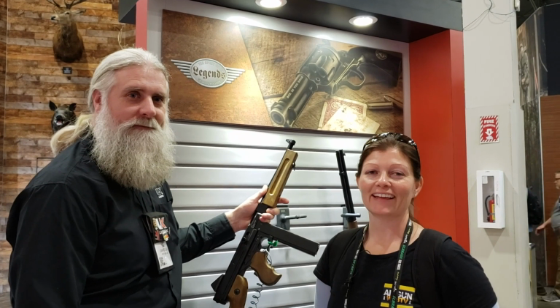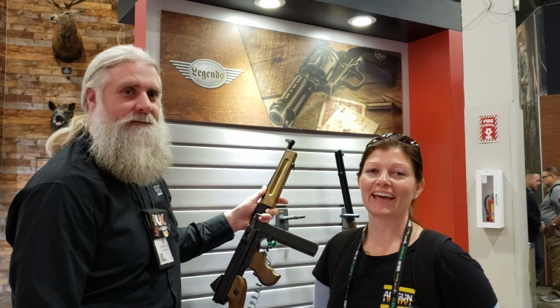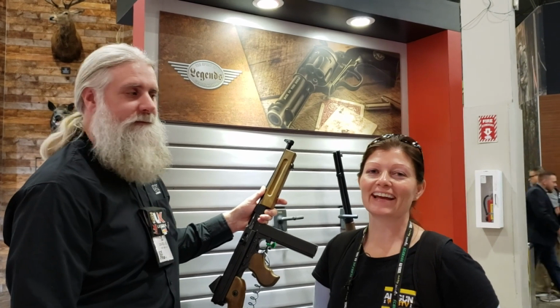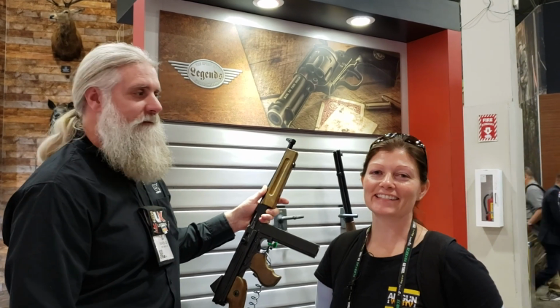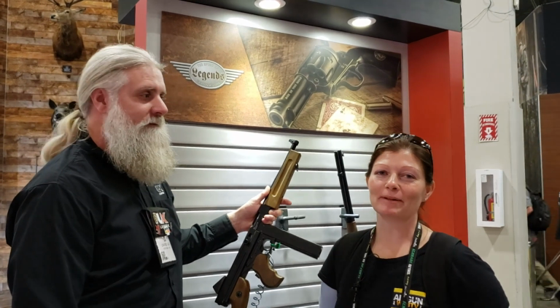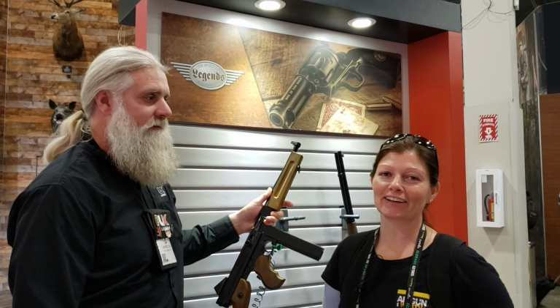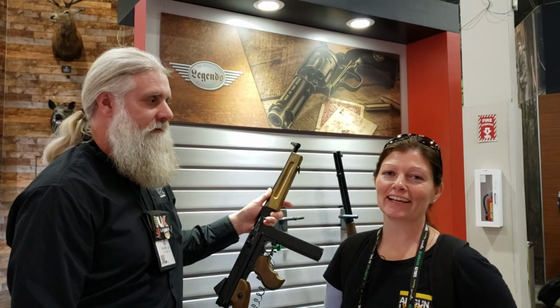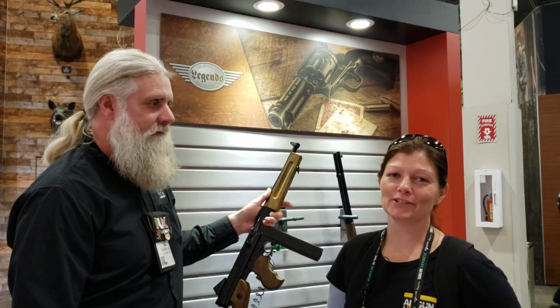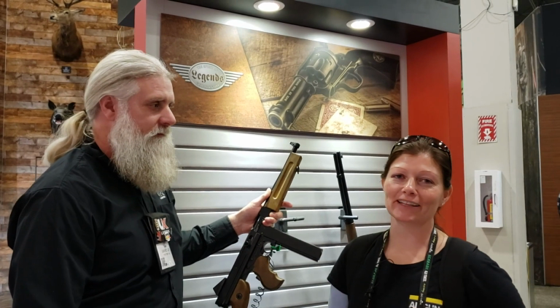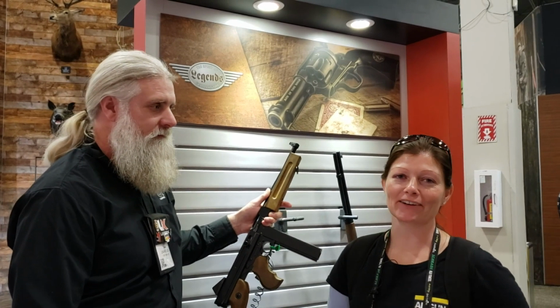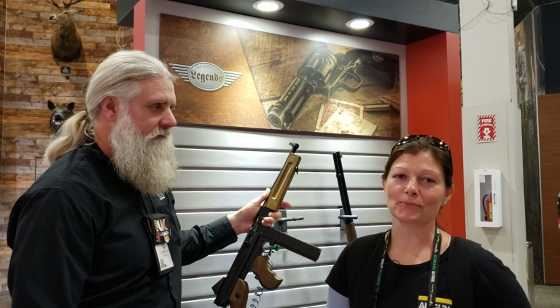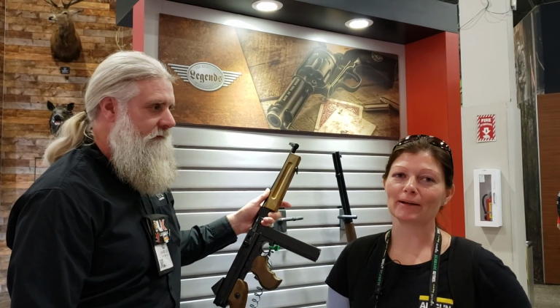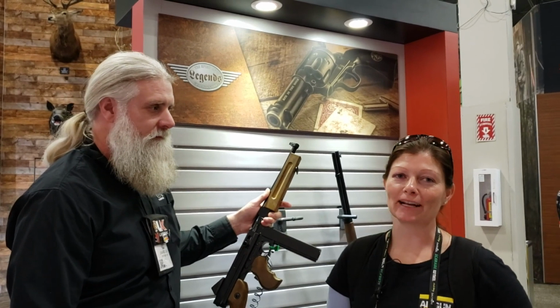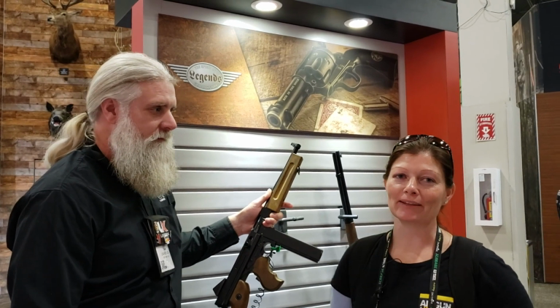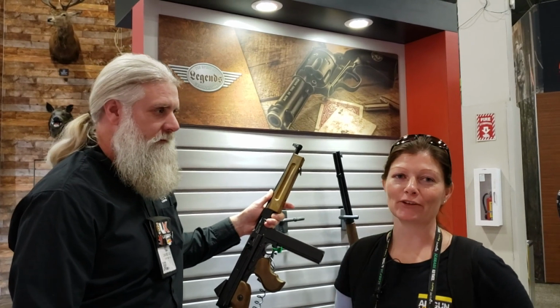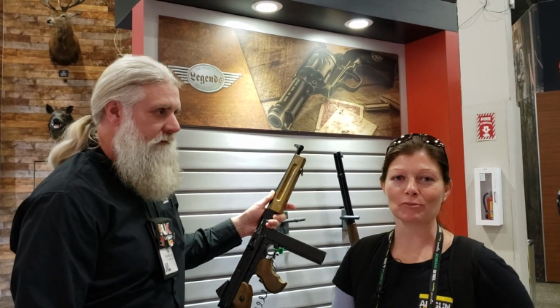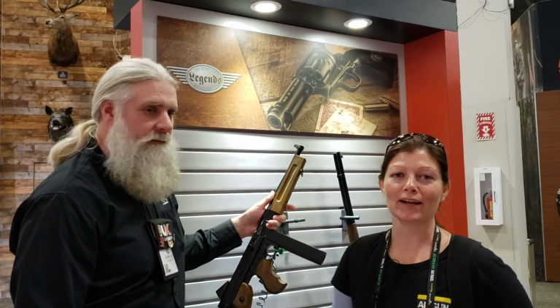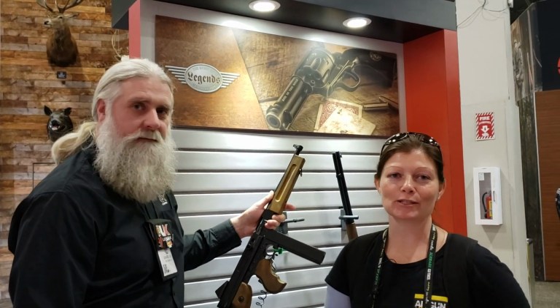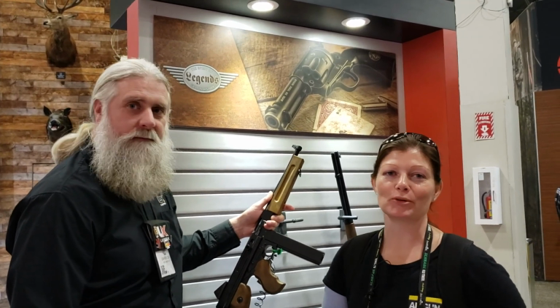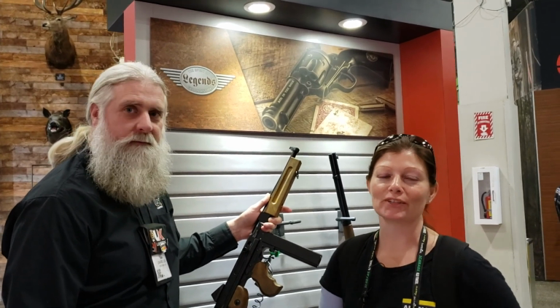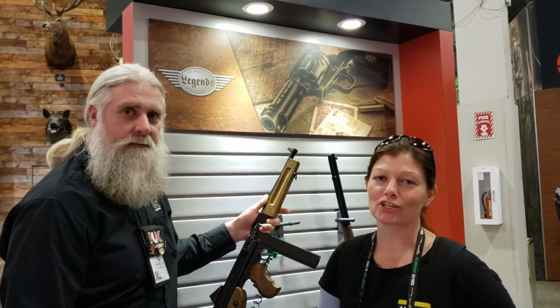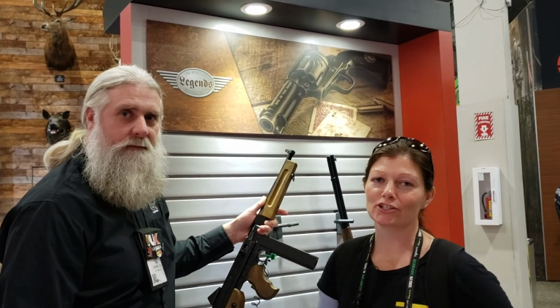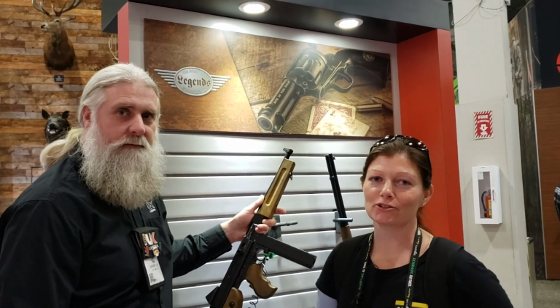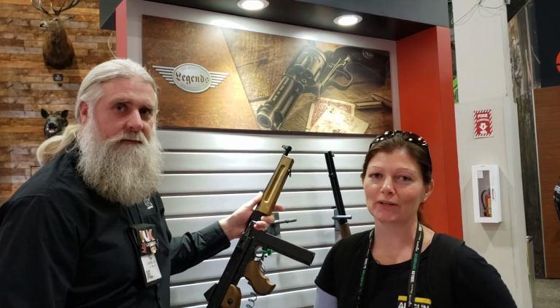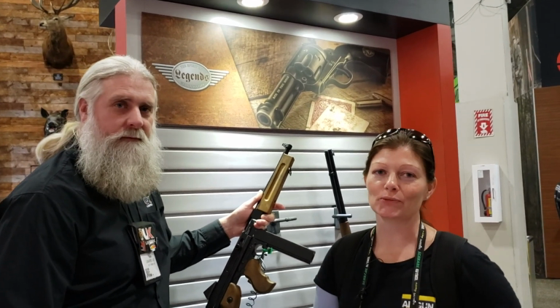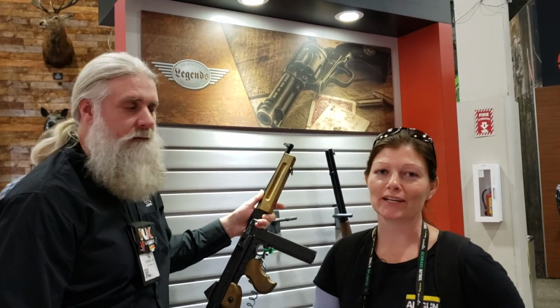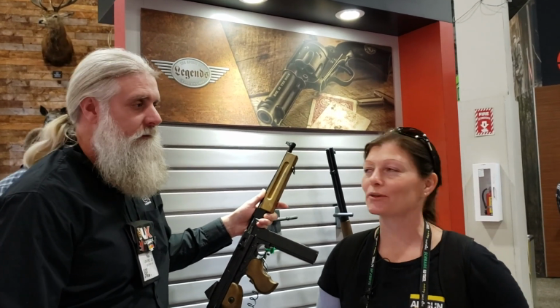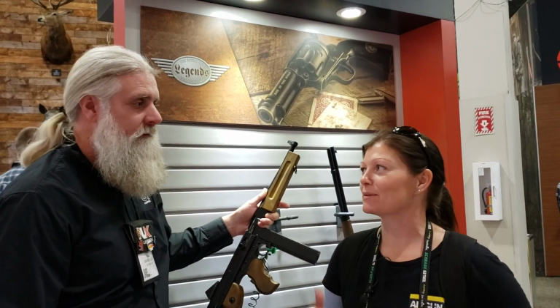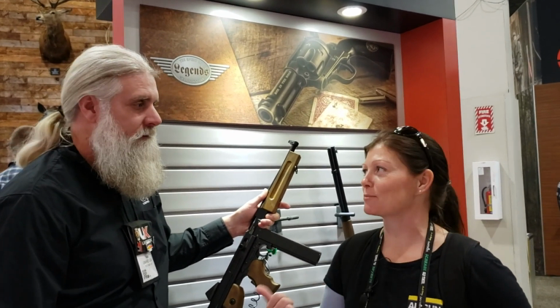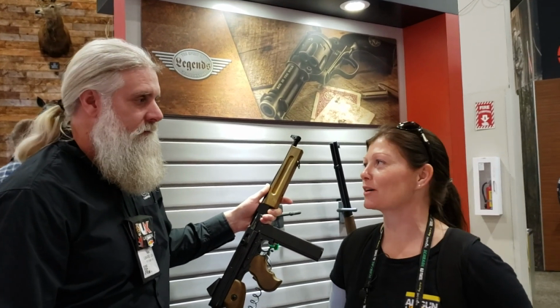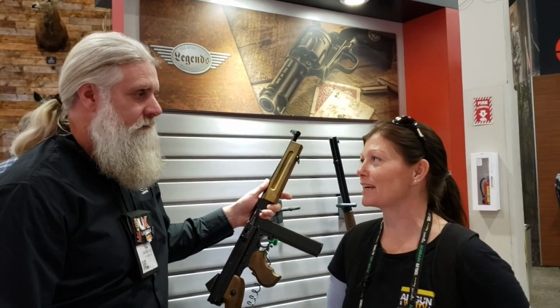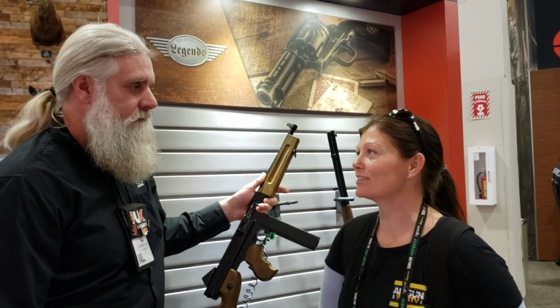Hey guys, I'm Airgun Andrew with Airgun Web and I'm at the Umarex booth at SHOT Show 2020 with Mr. Mark Davis.